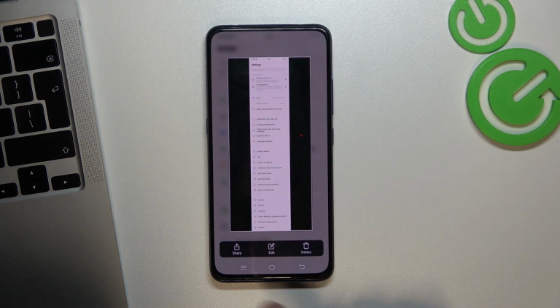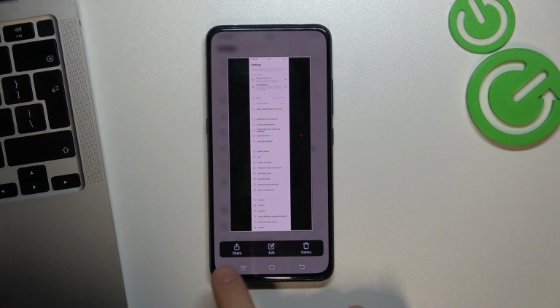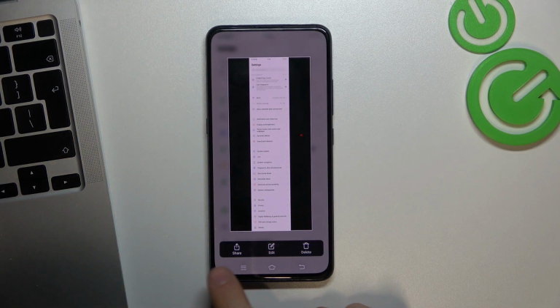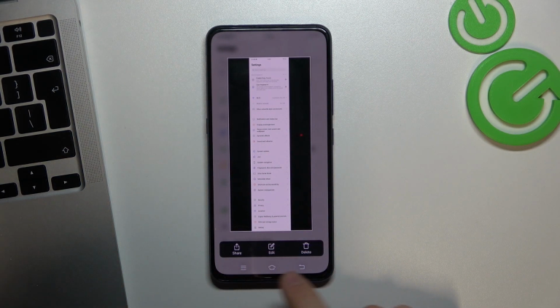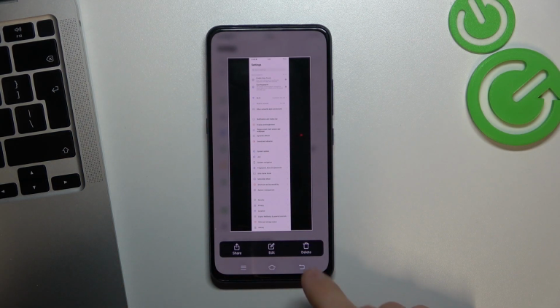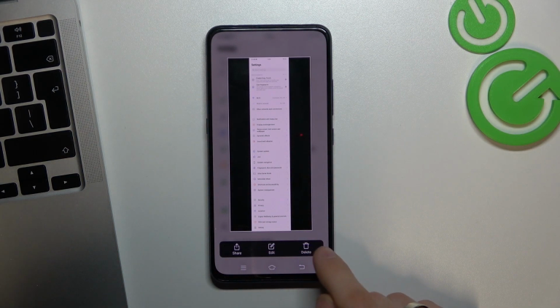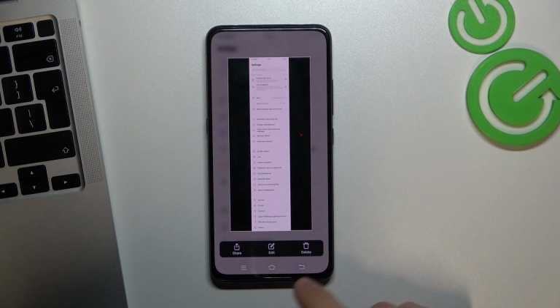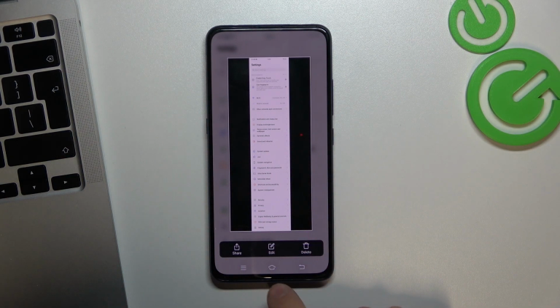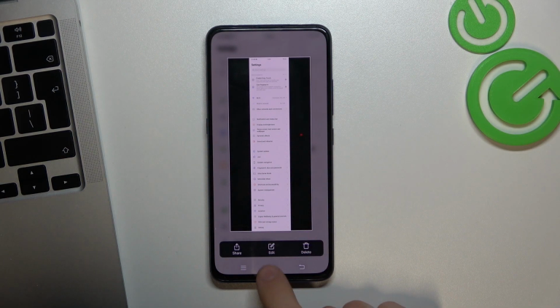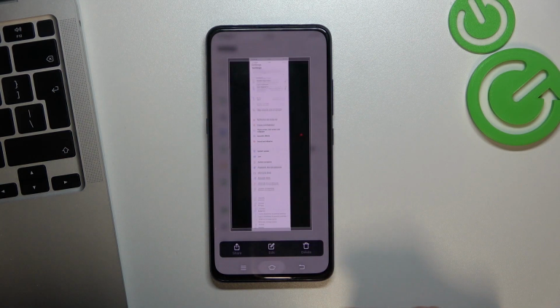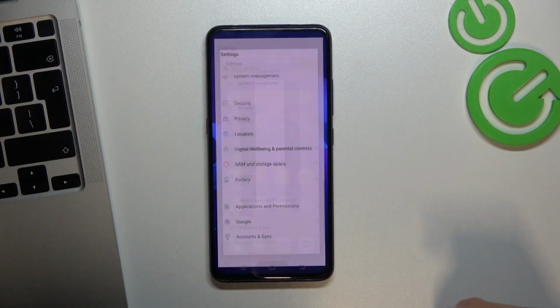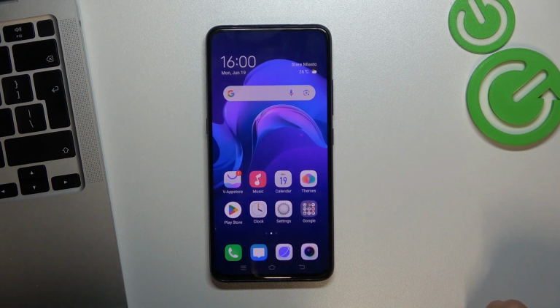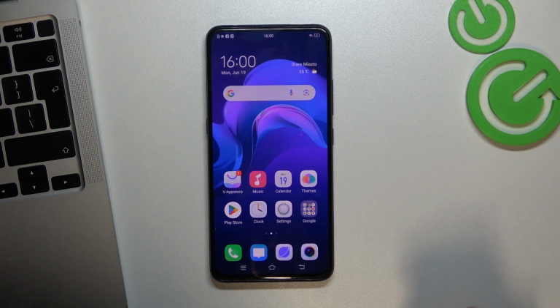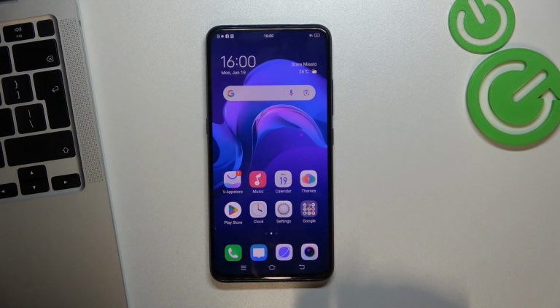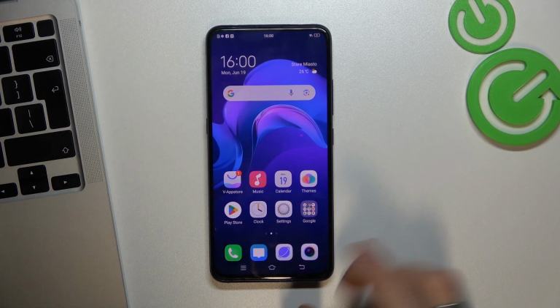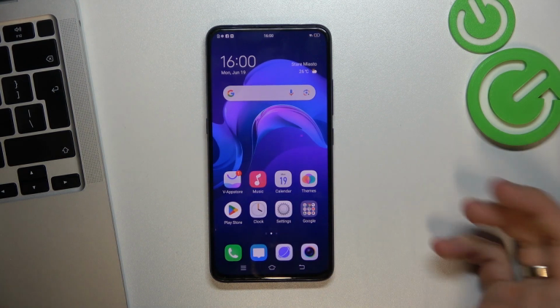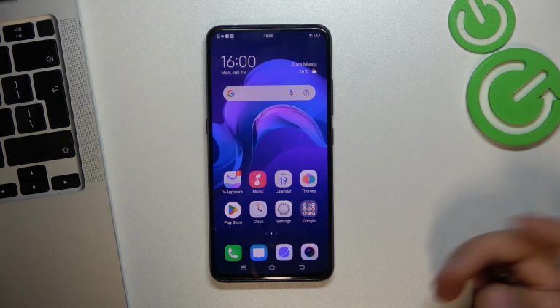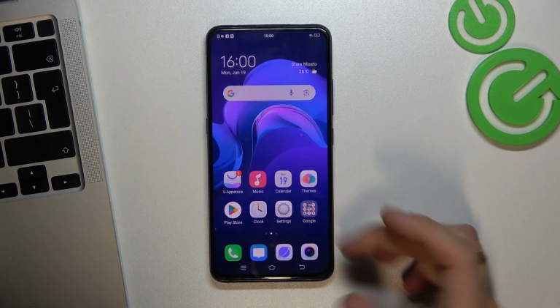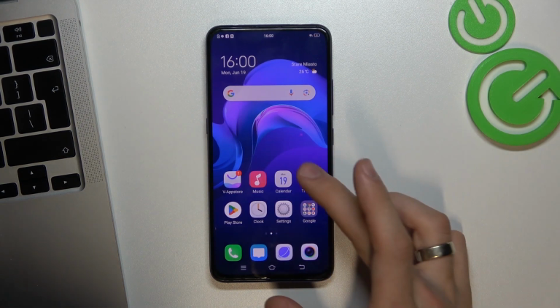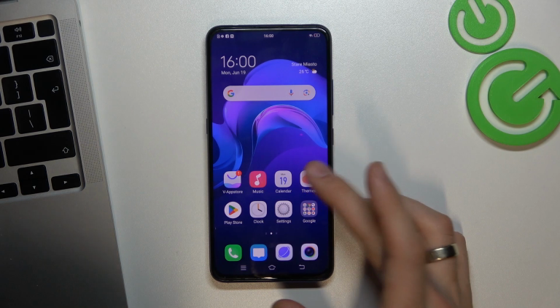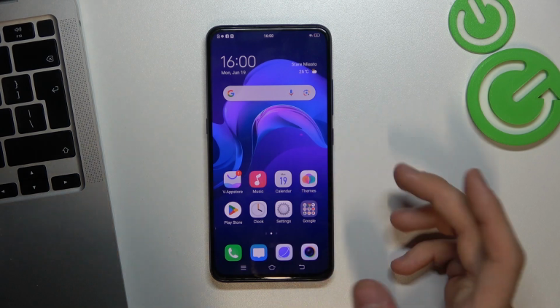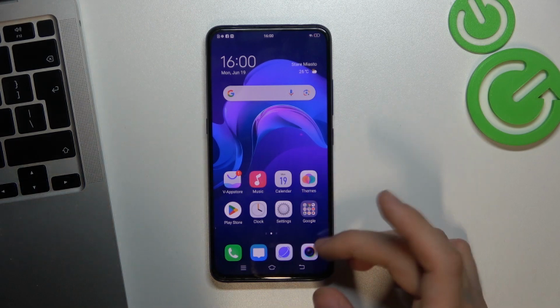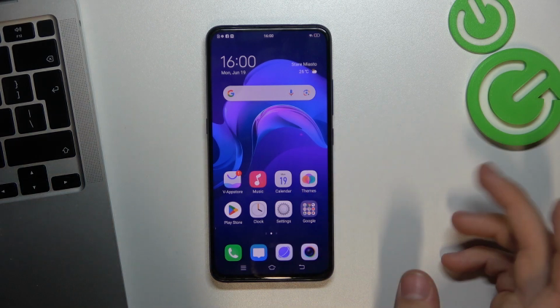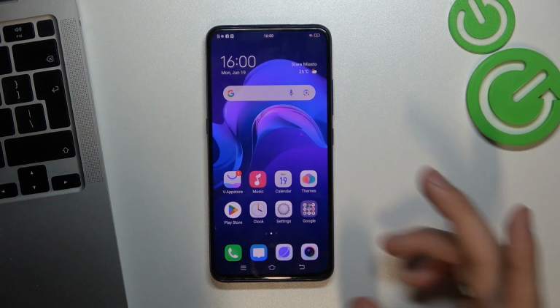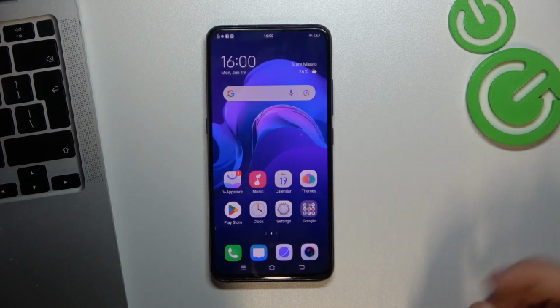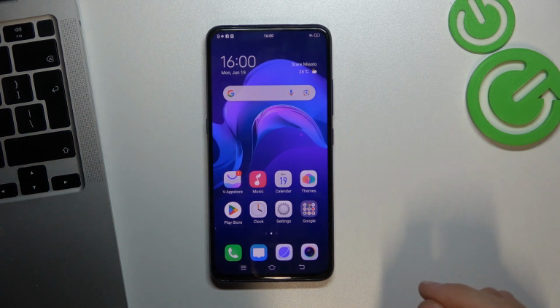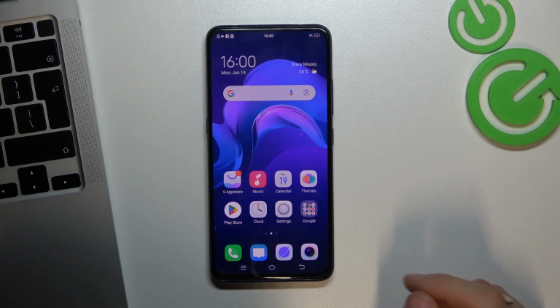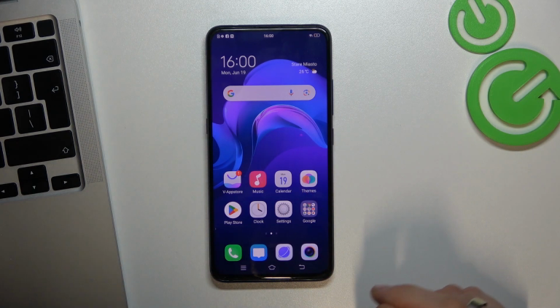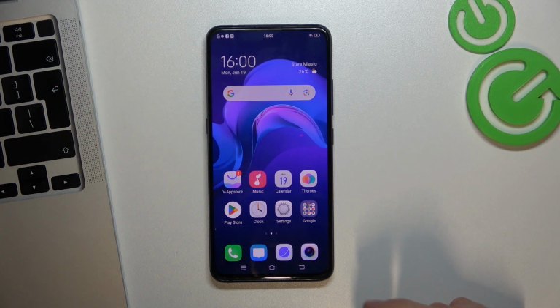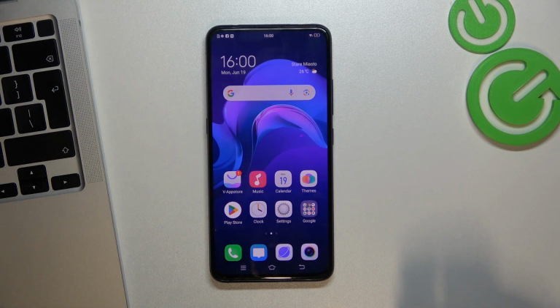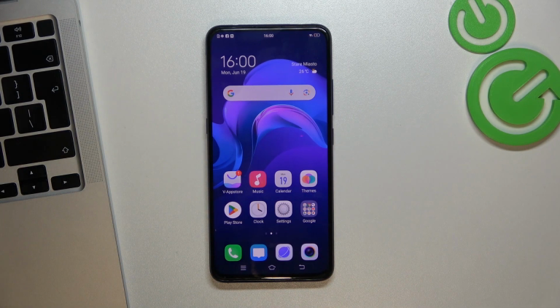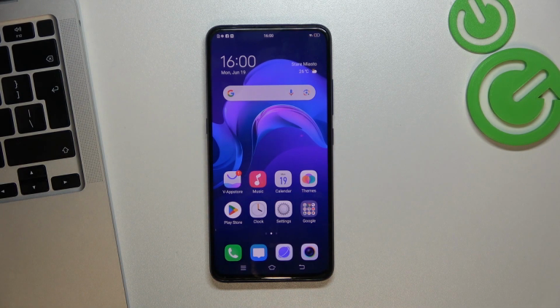After saving, you can share, read, edit, or delete the screenshot — or simply exit to keep it in your gallery.